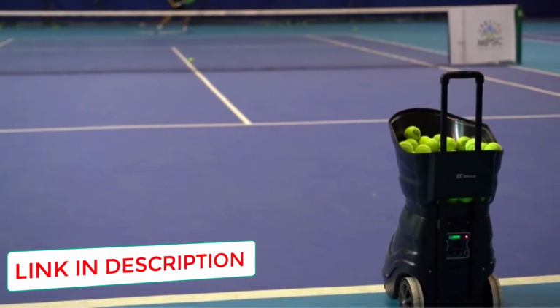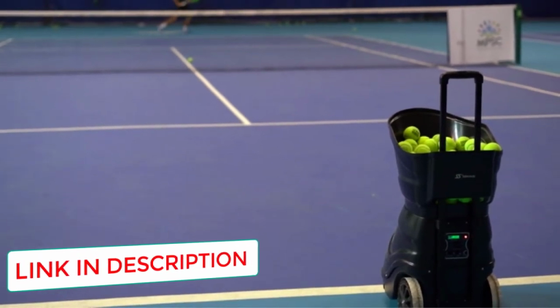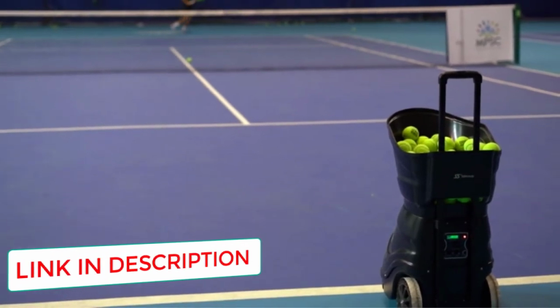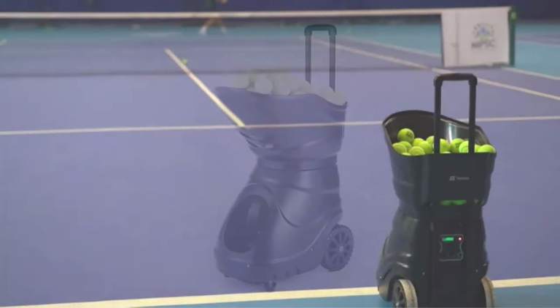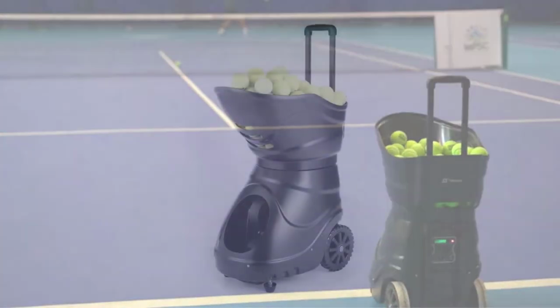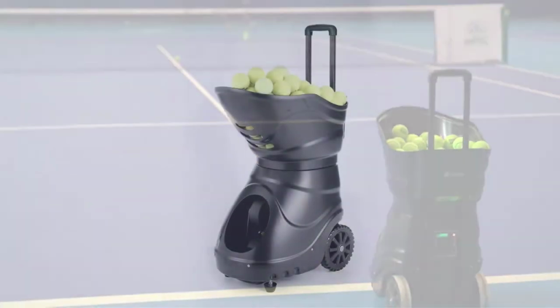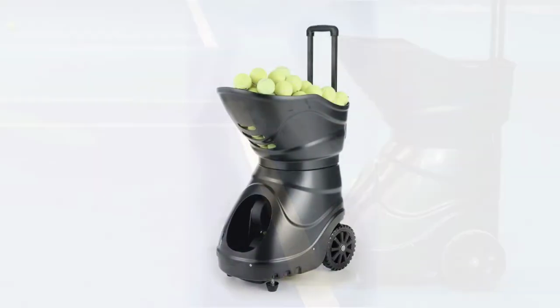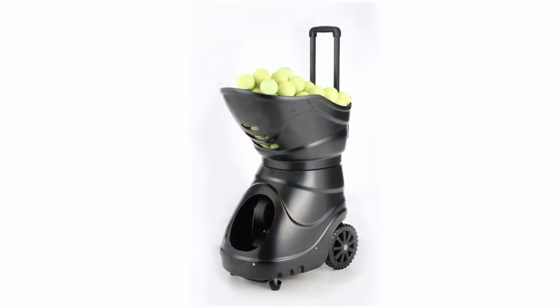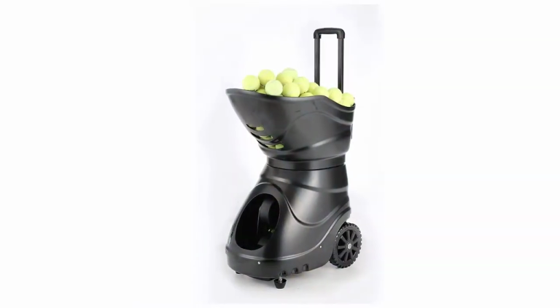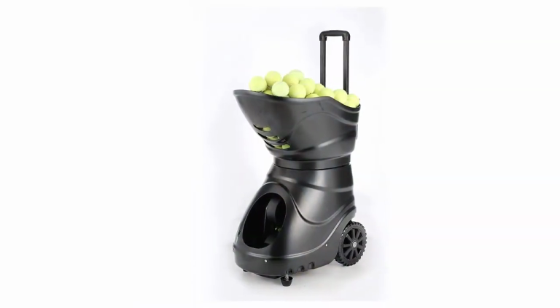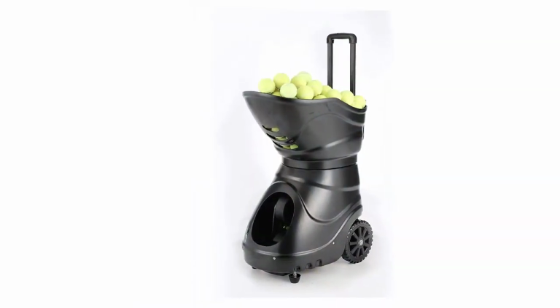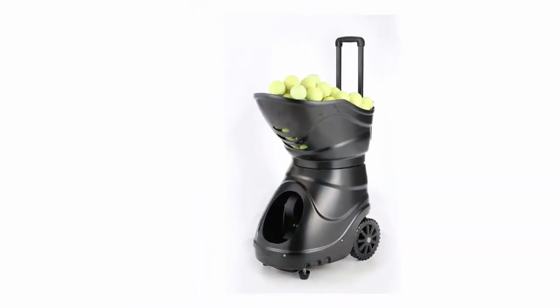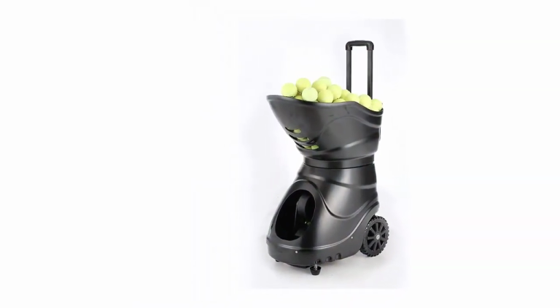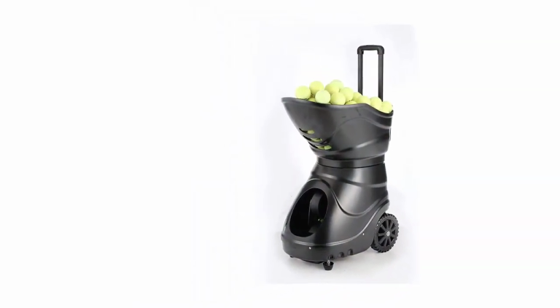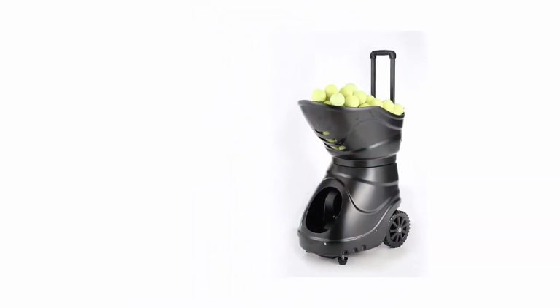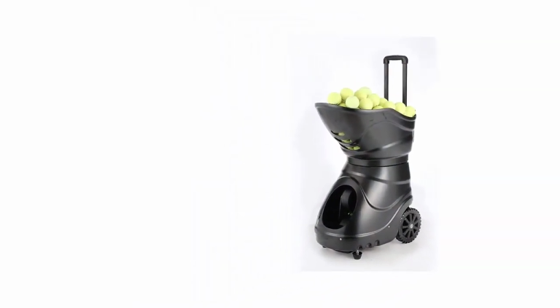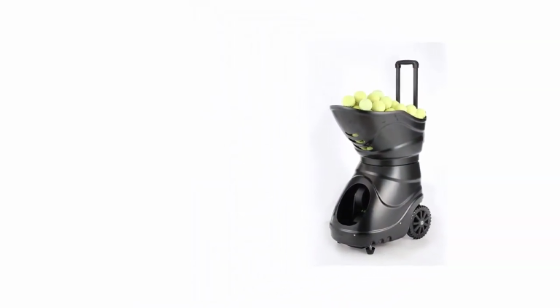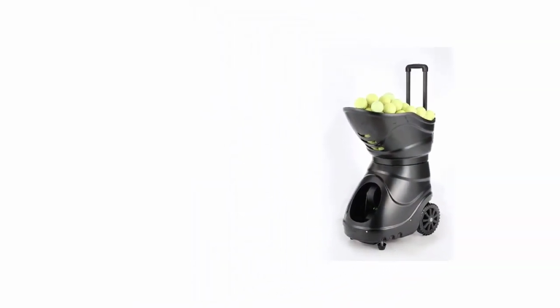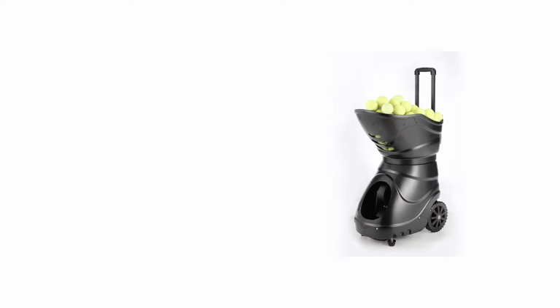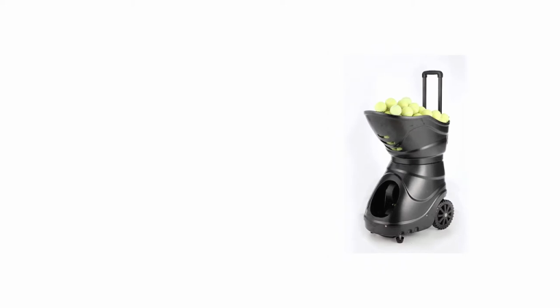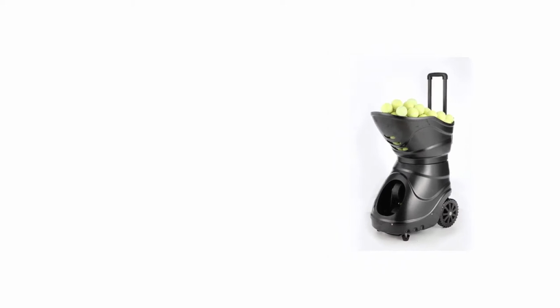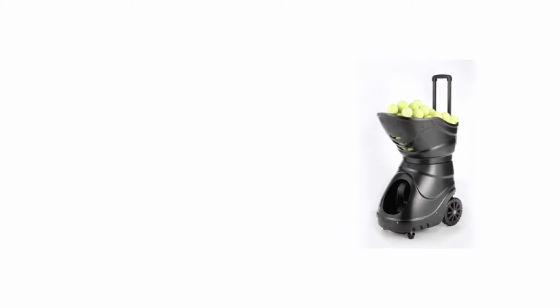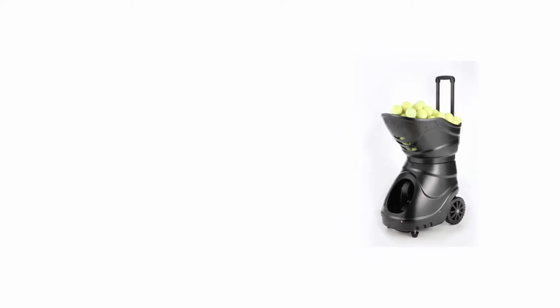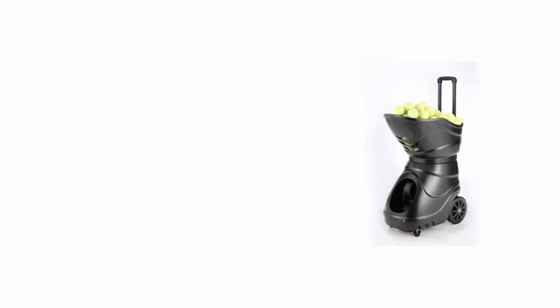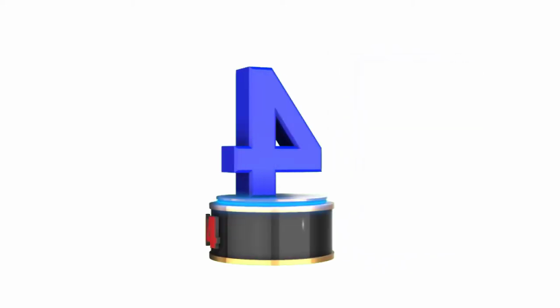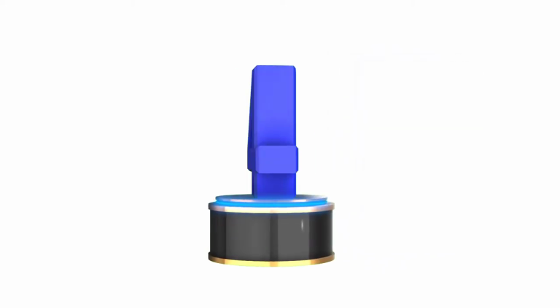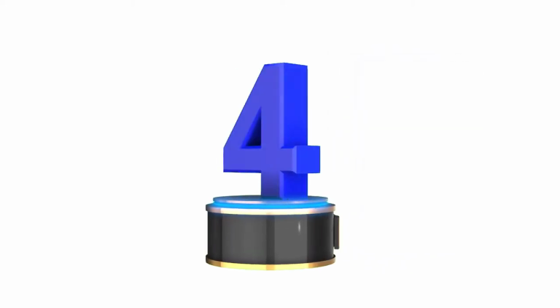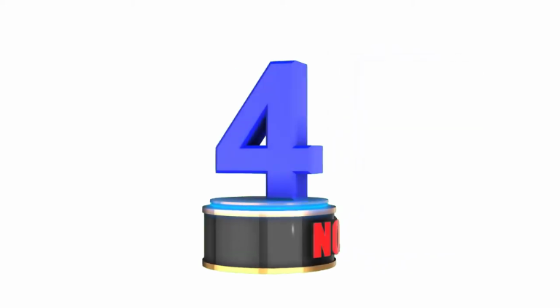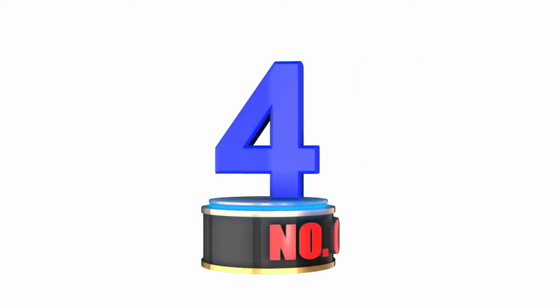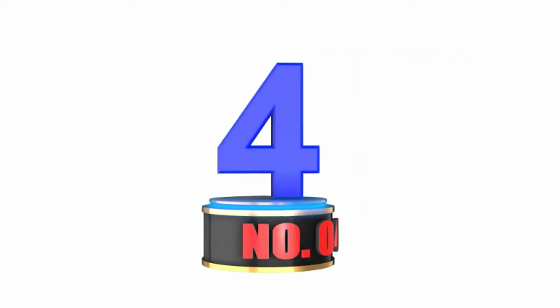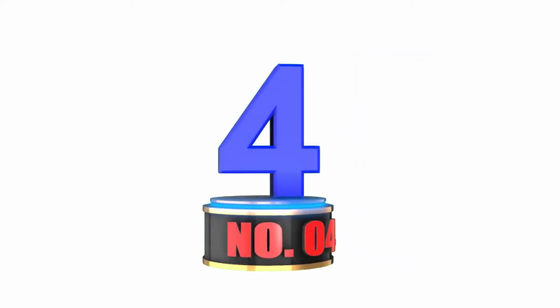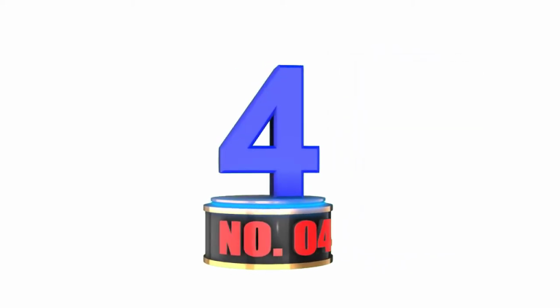The fact that it has huge wheels, the machine is very lightweight, and has a closeable ball hopper, makes it easier for you to go.